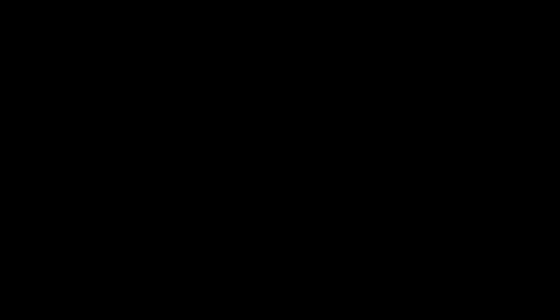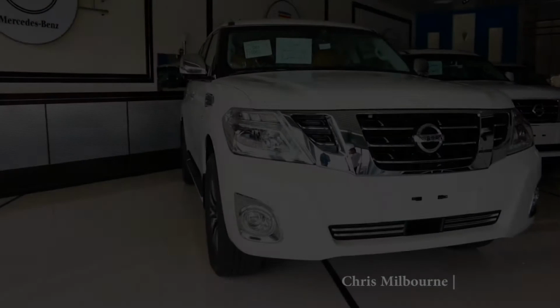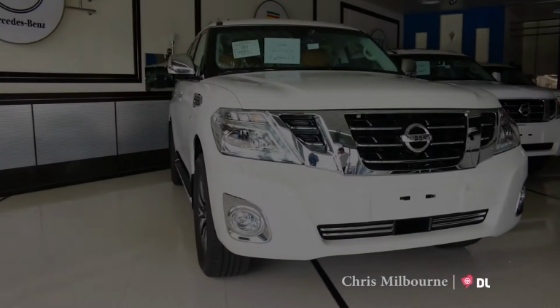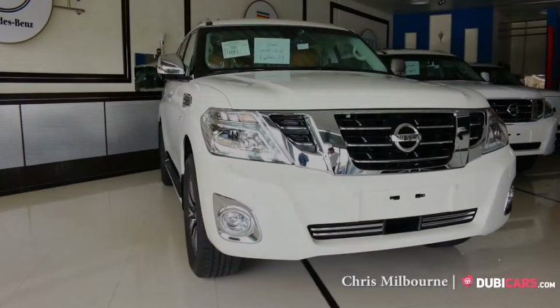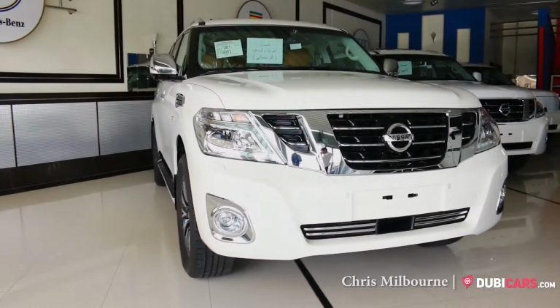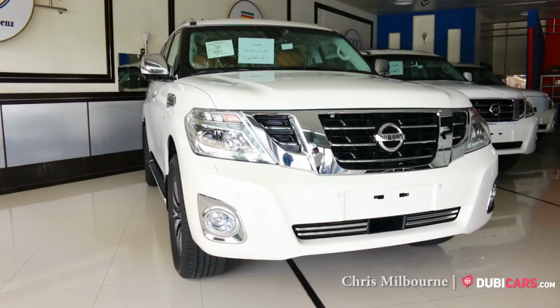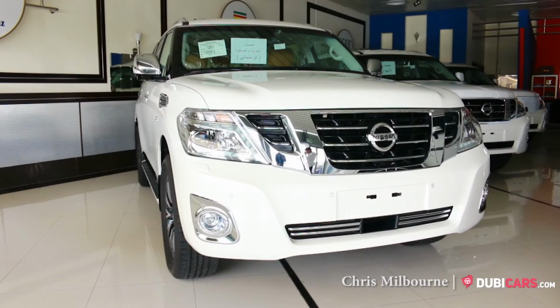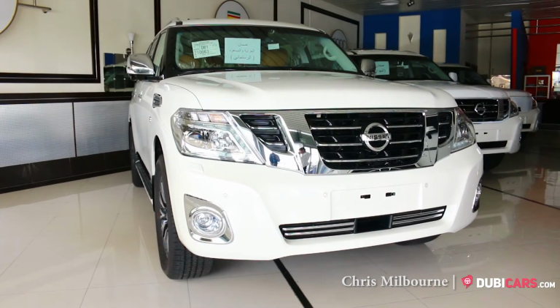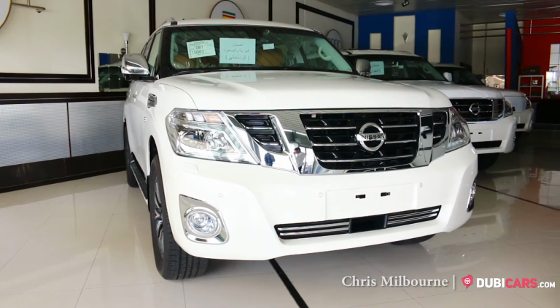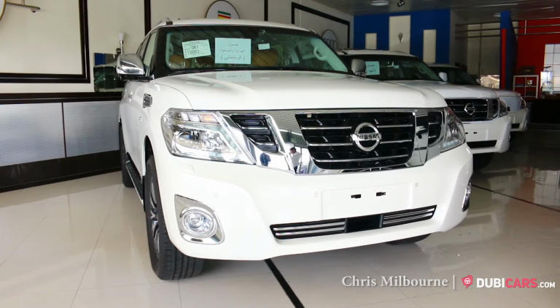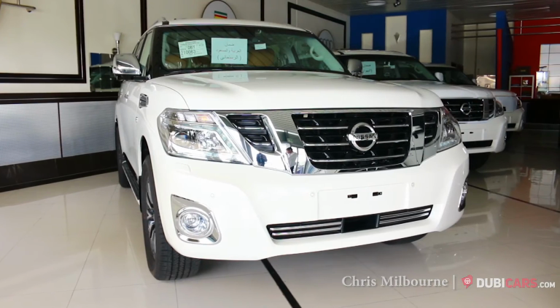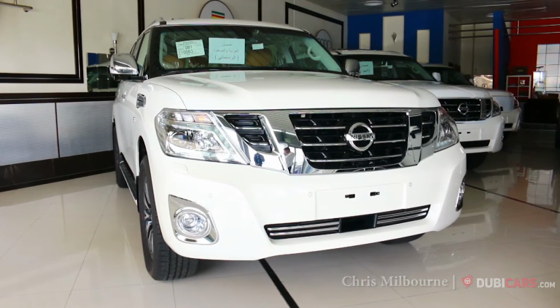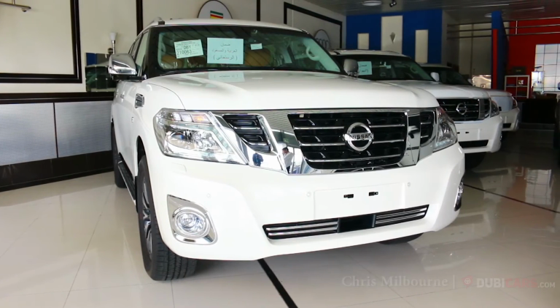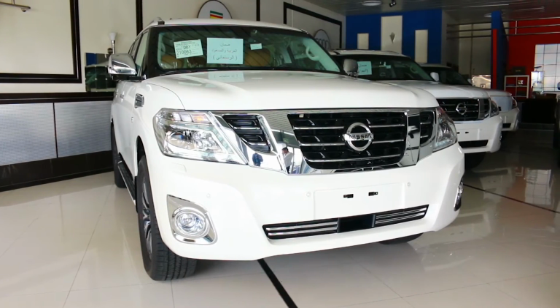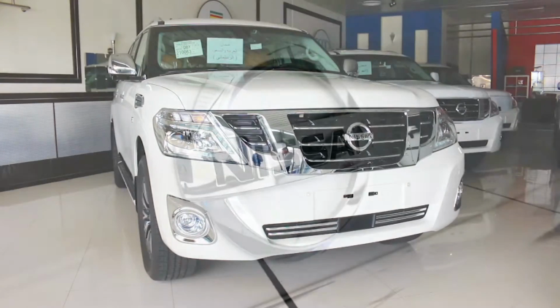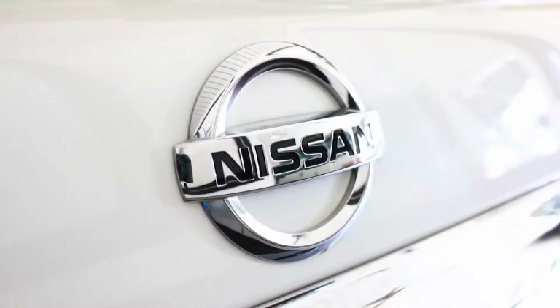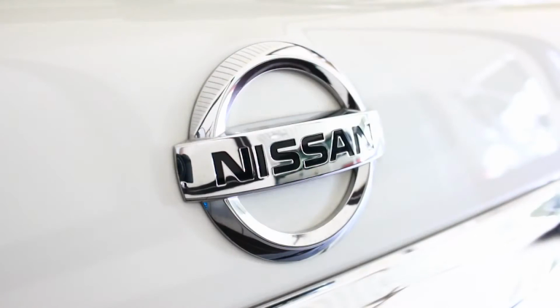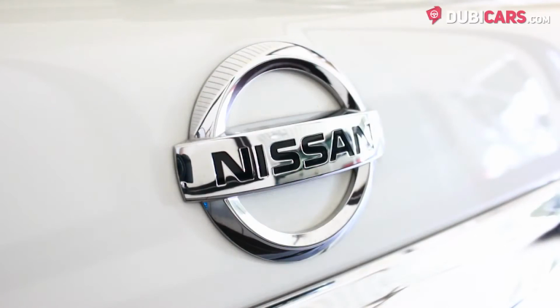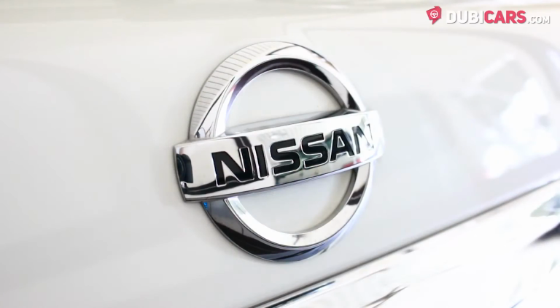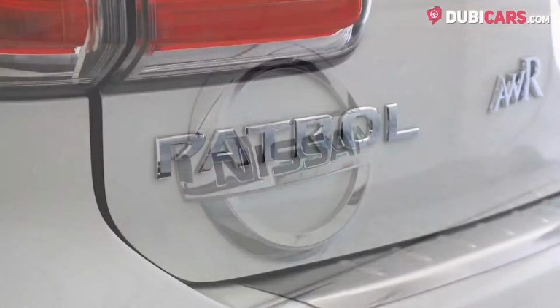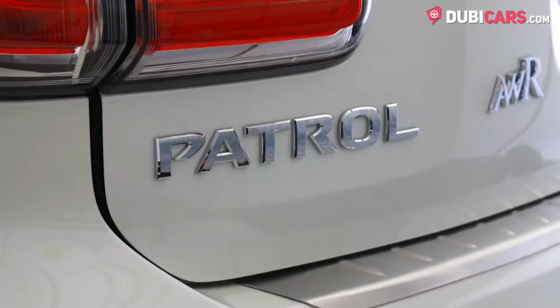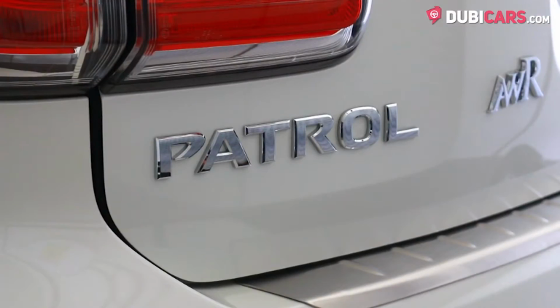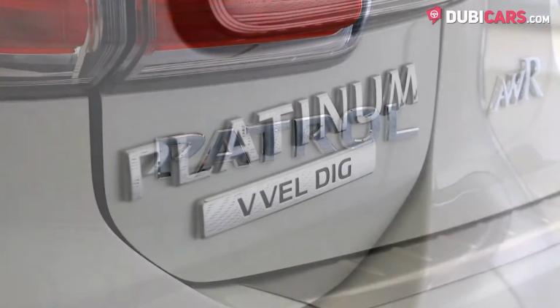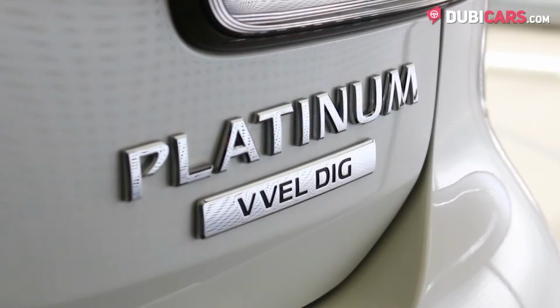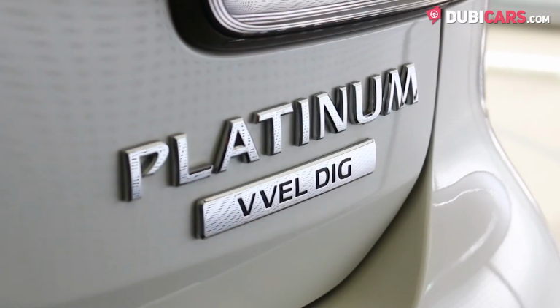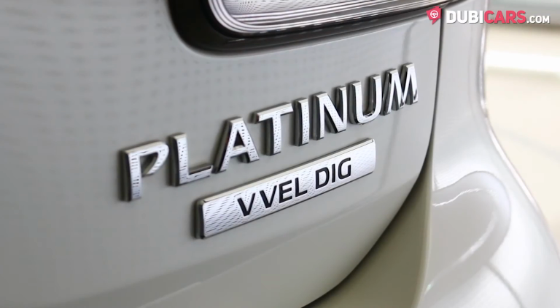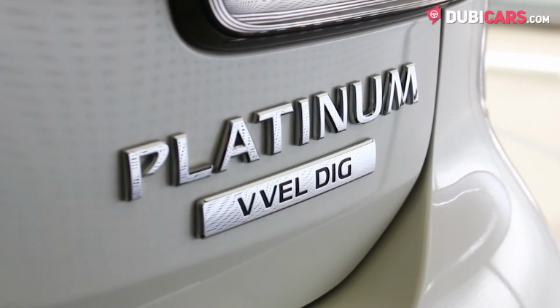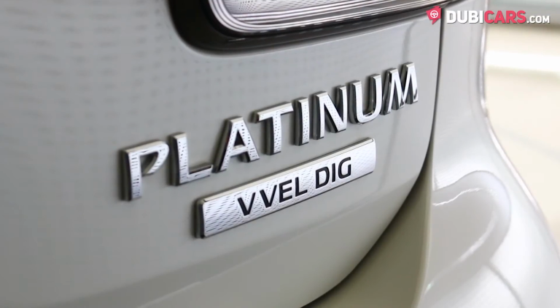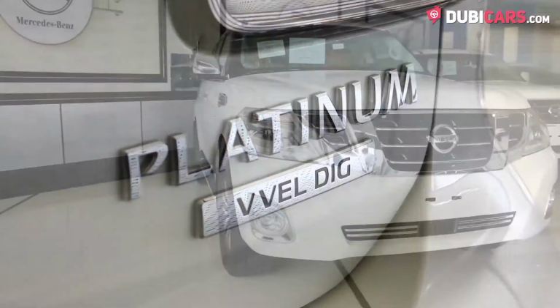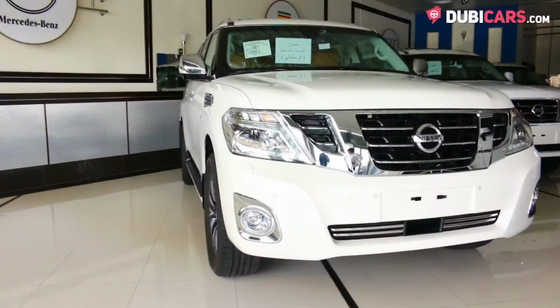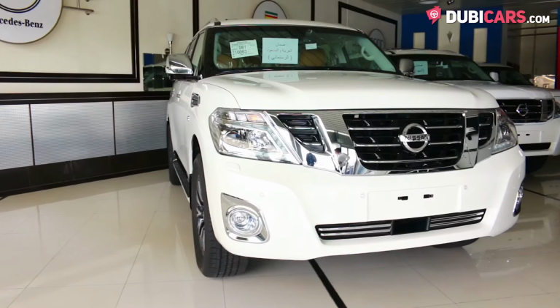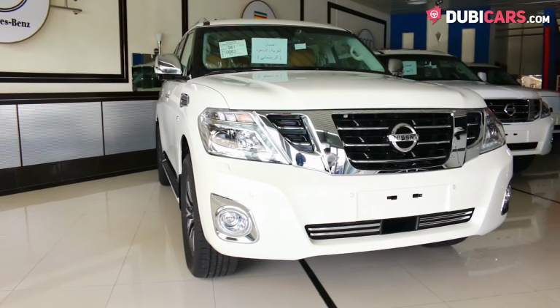Hello there, Chris here at DoobieCars.com and this is a 2016 Nissan Patrol Platinum for sale at Alwala Motors.